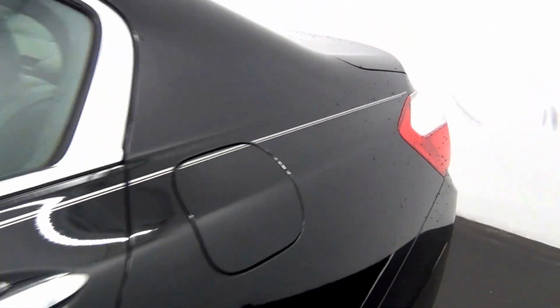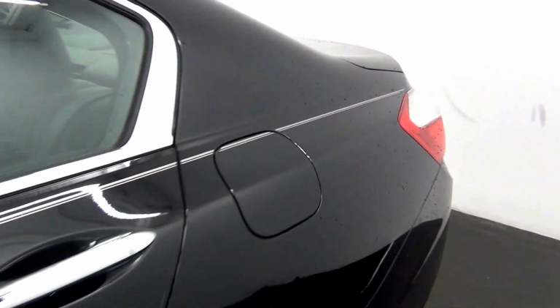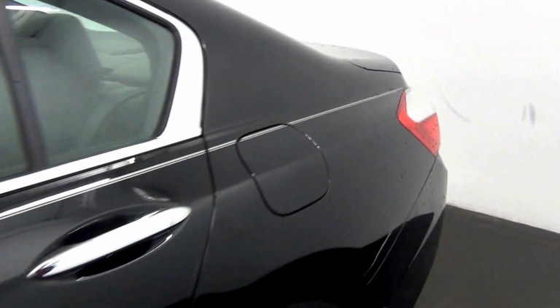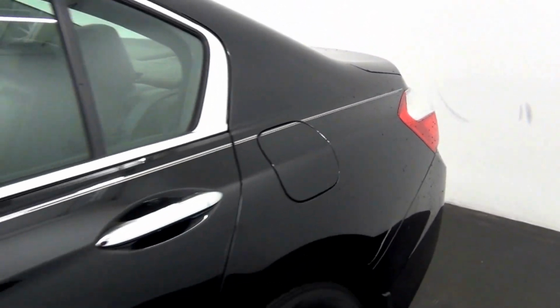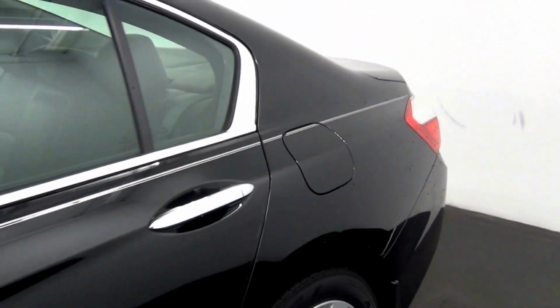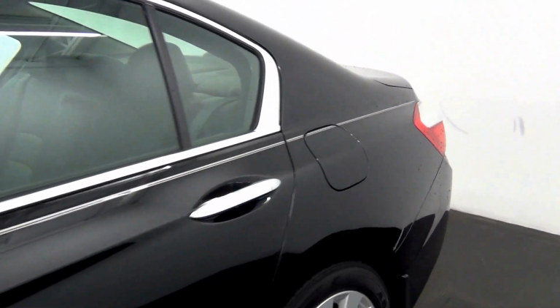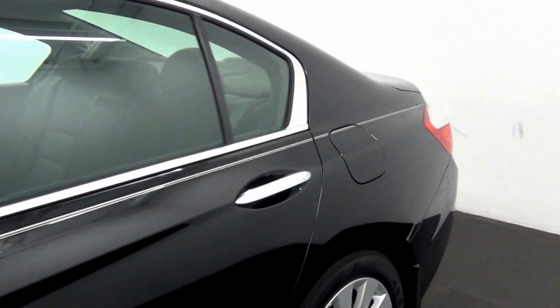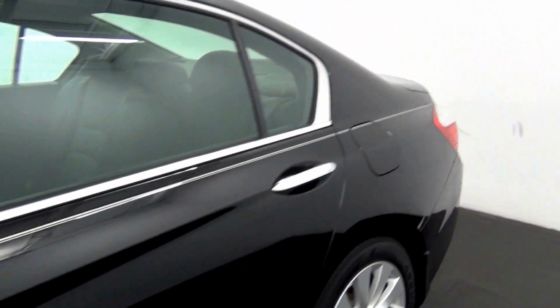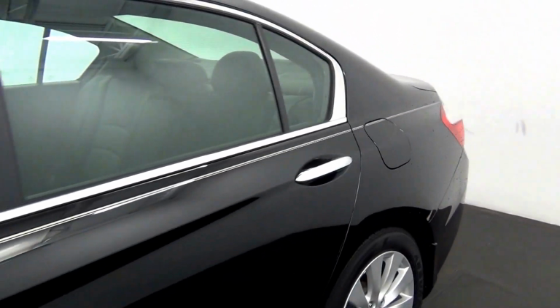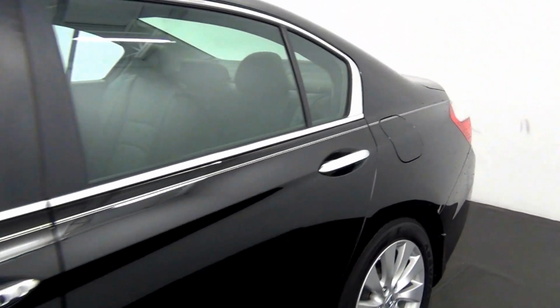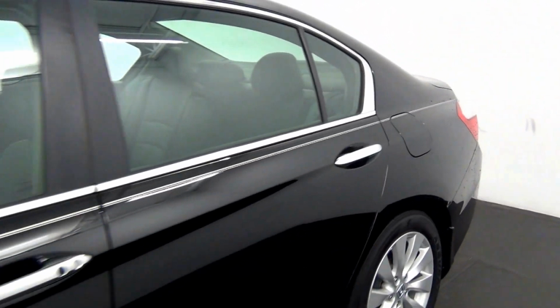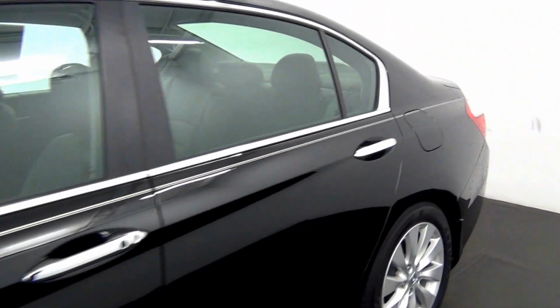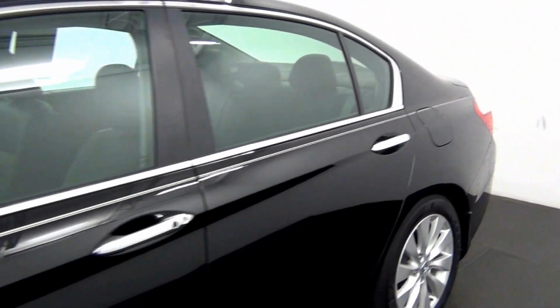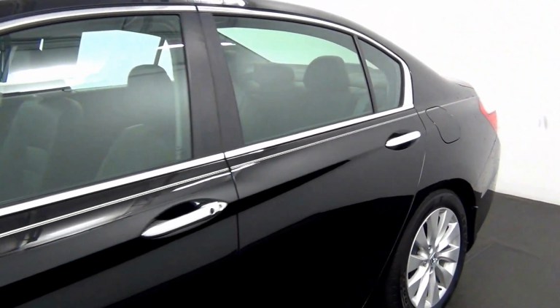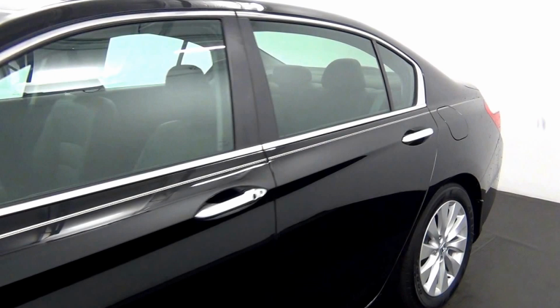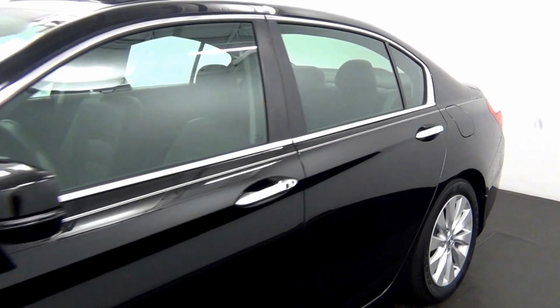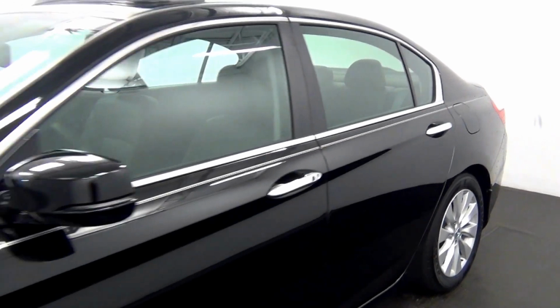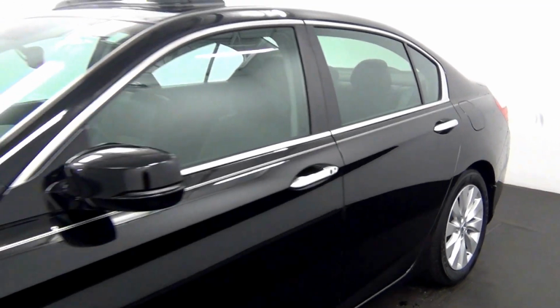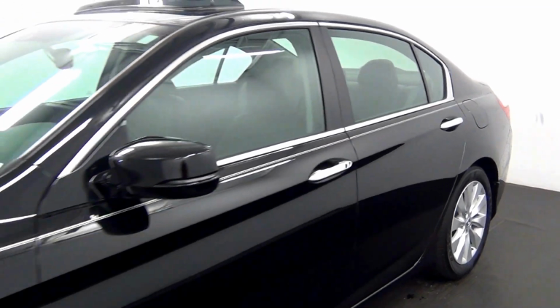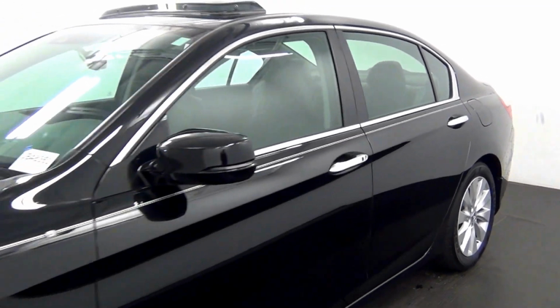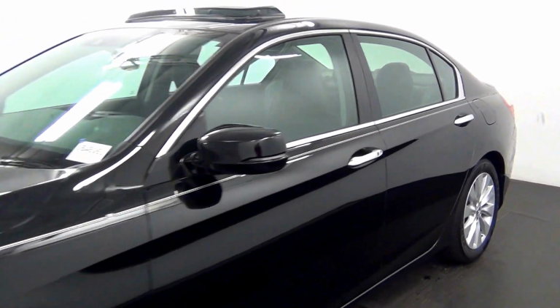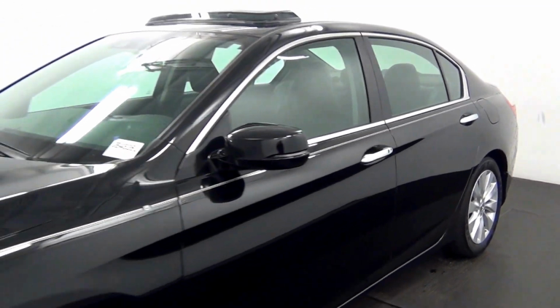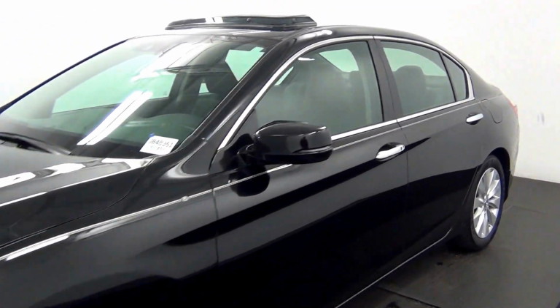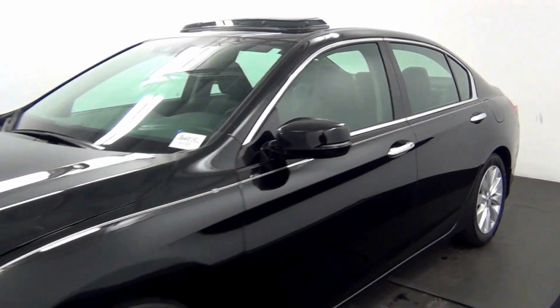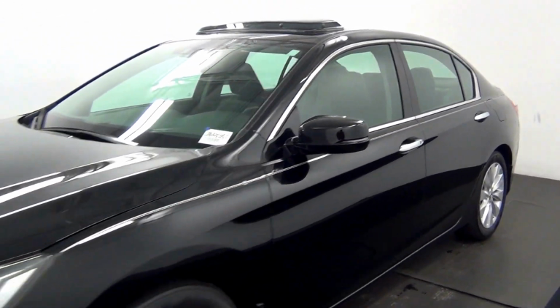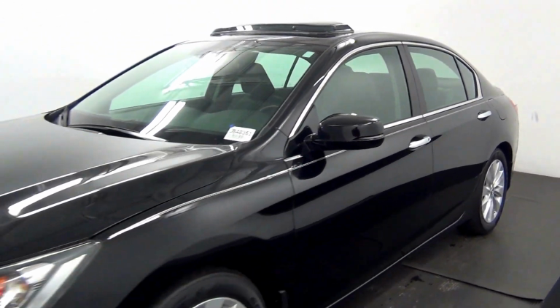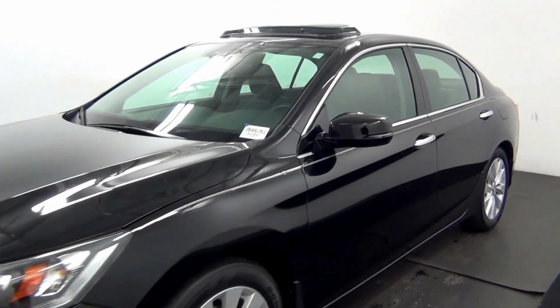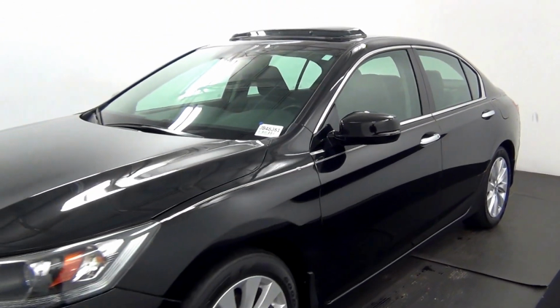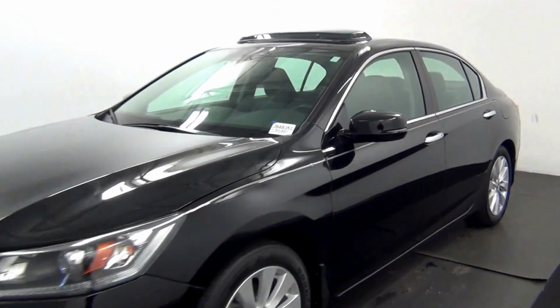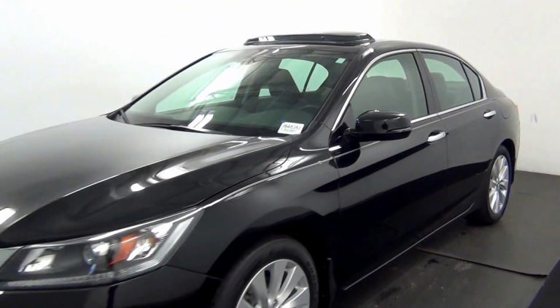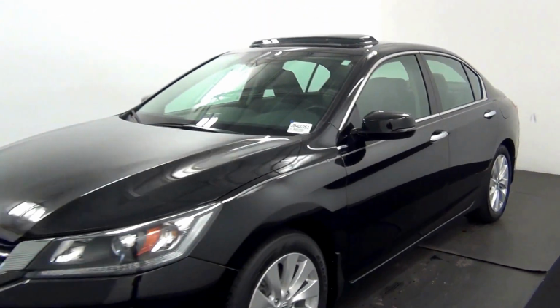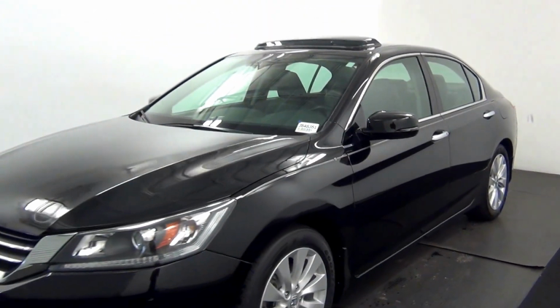I will complete the walk around the 2014 Honda Accord. Thank you for choosing Hennessy.